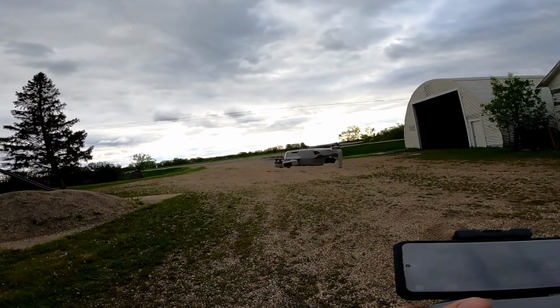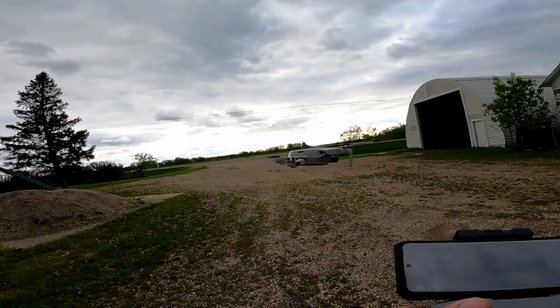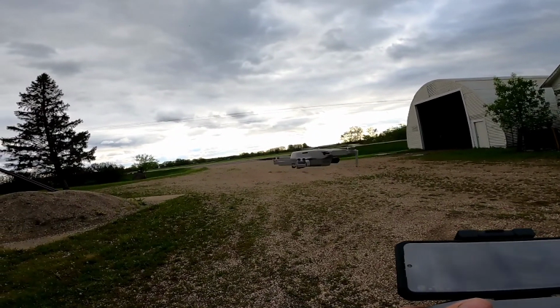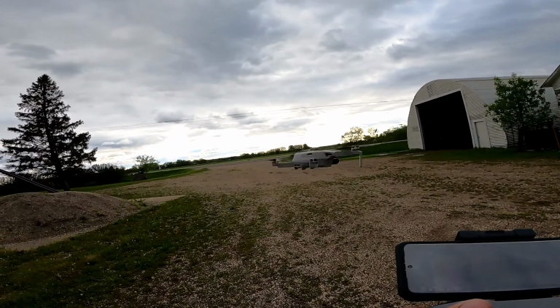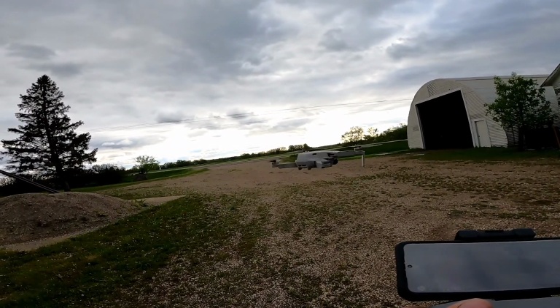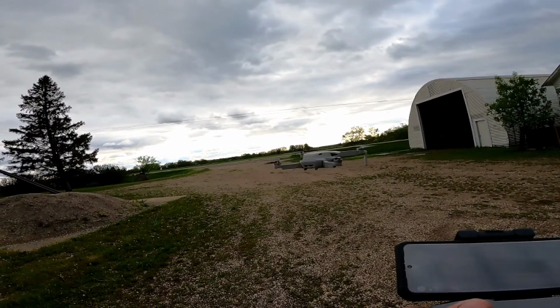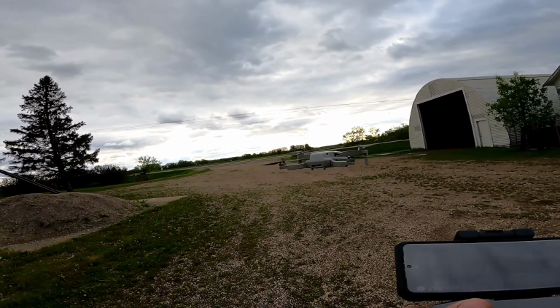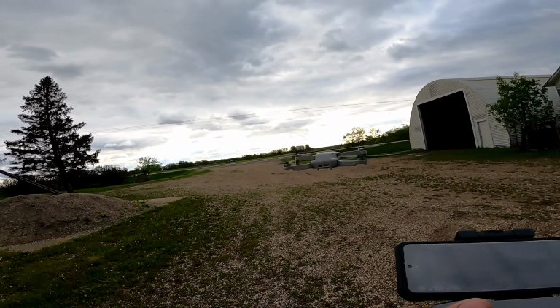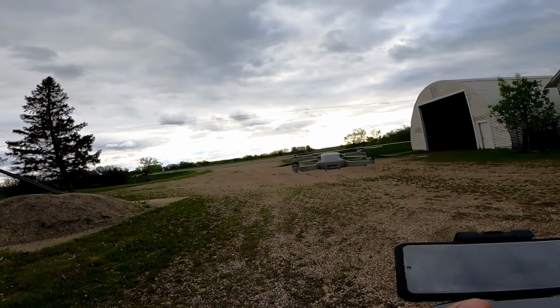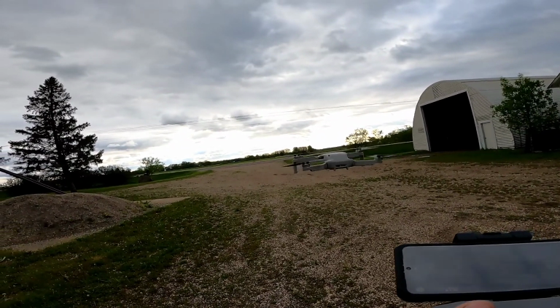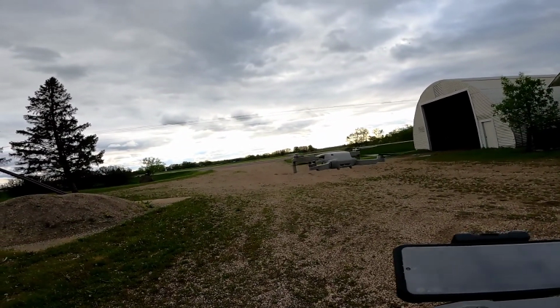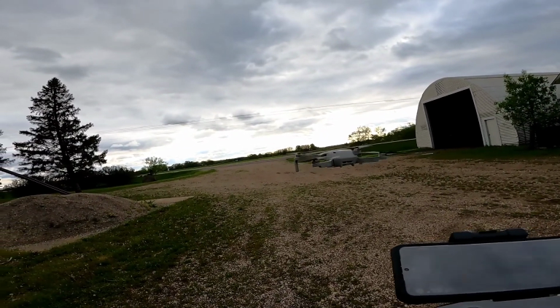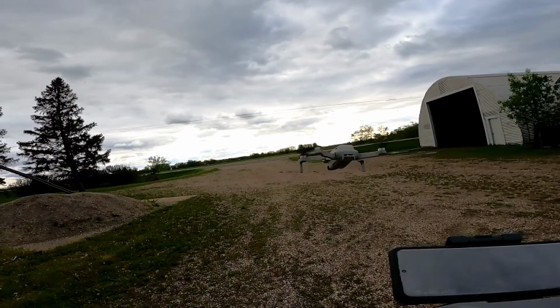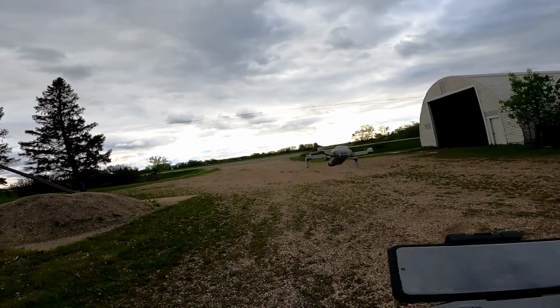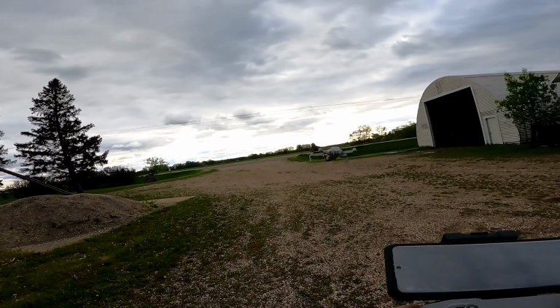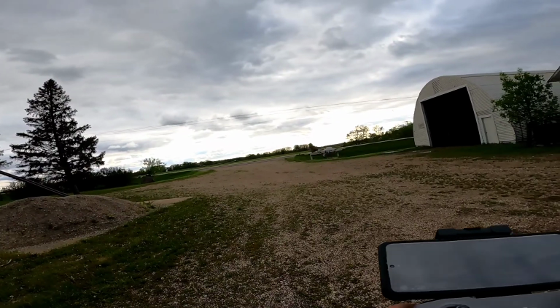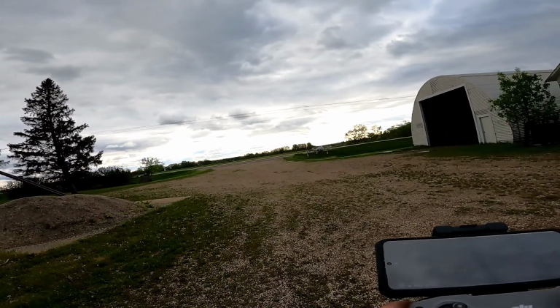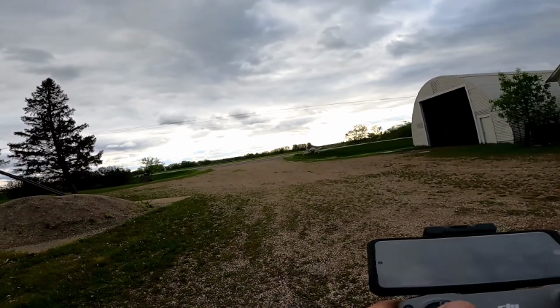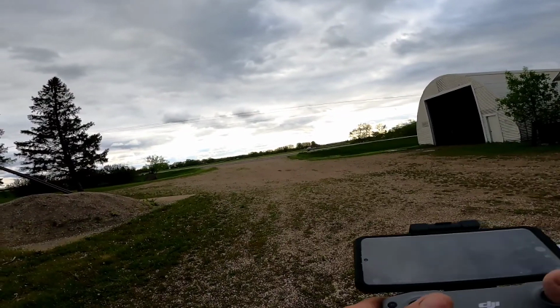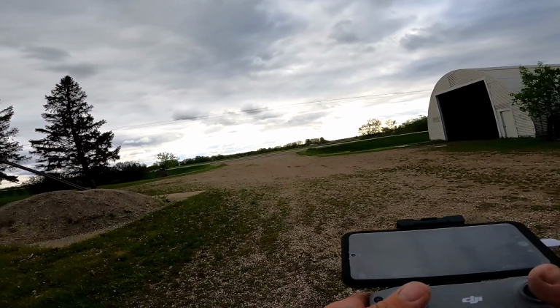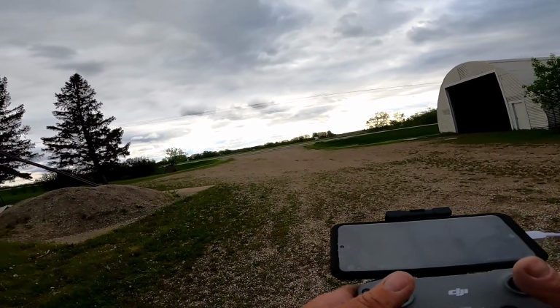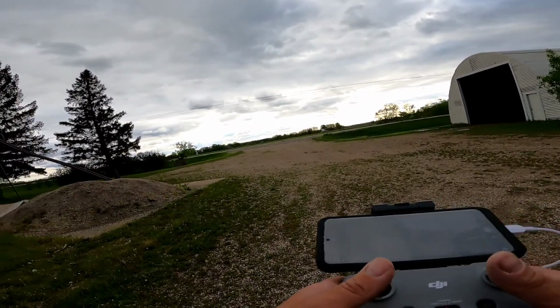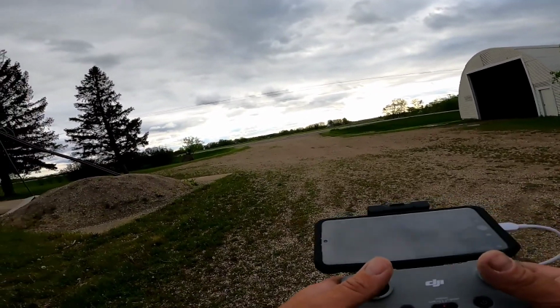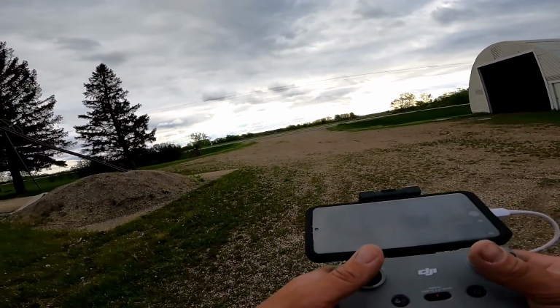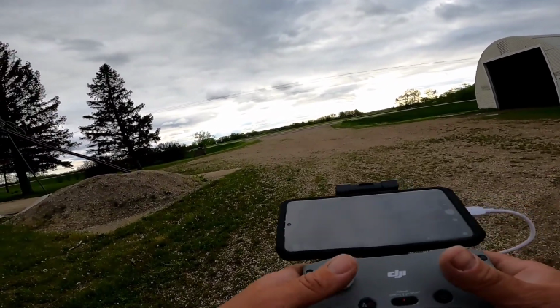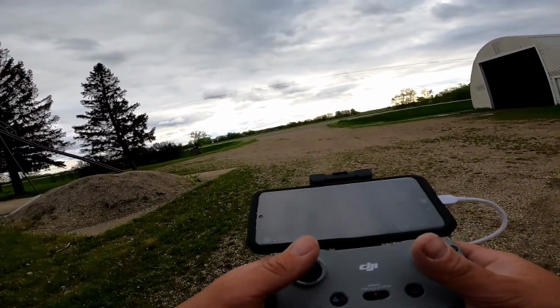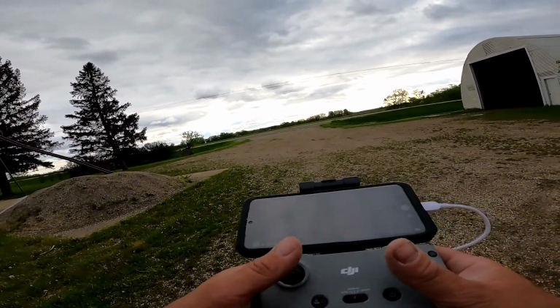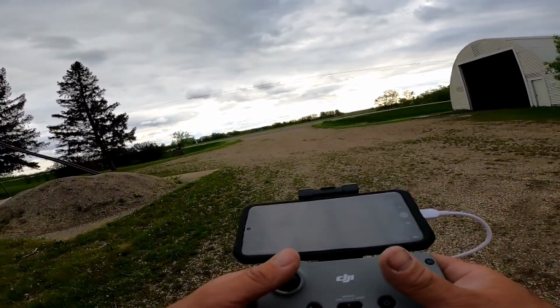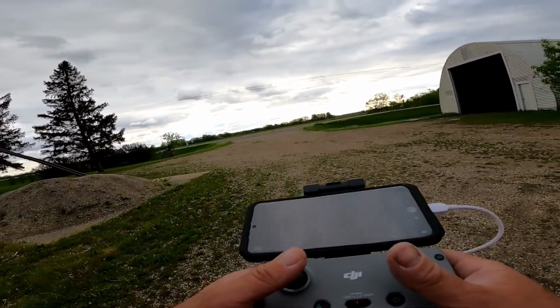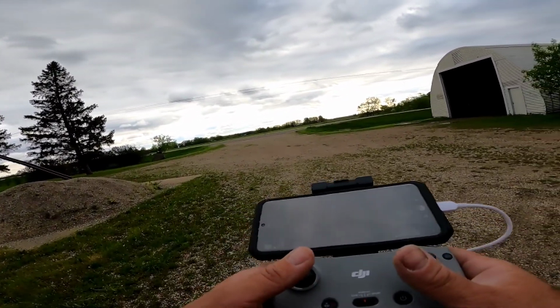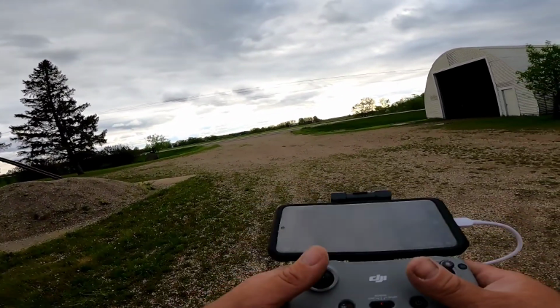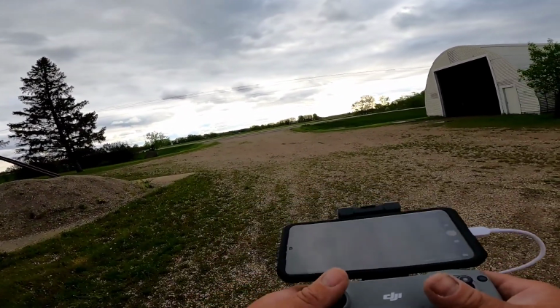It's so much smoother than the Spark that I had. It just runs so much smoother.